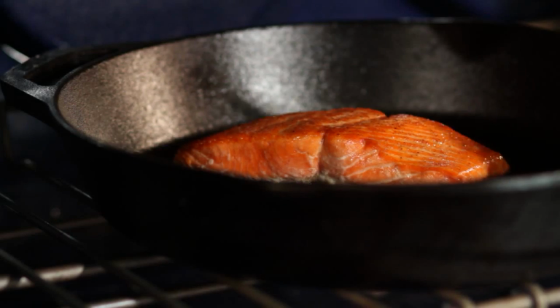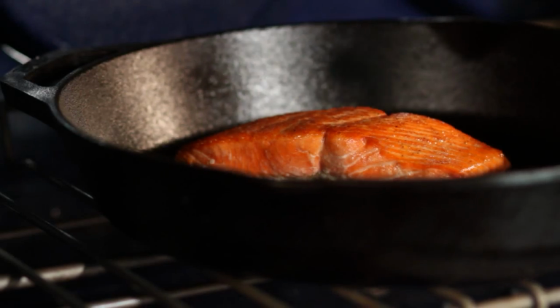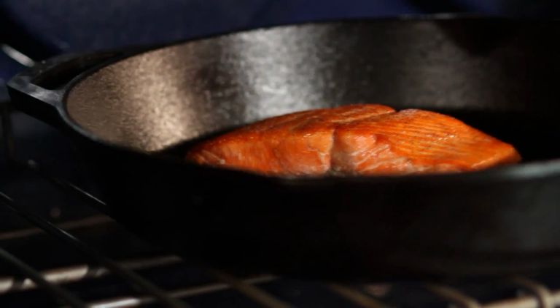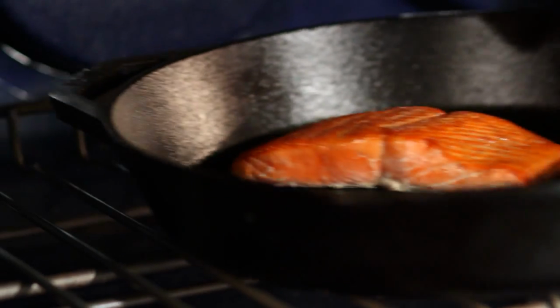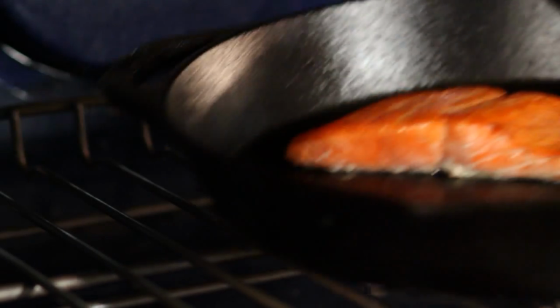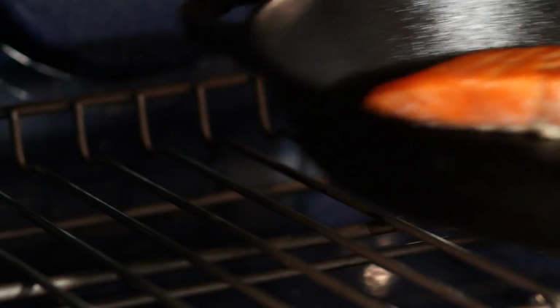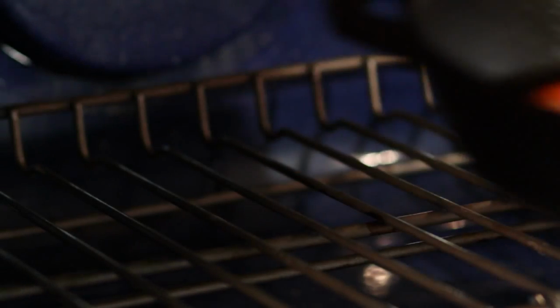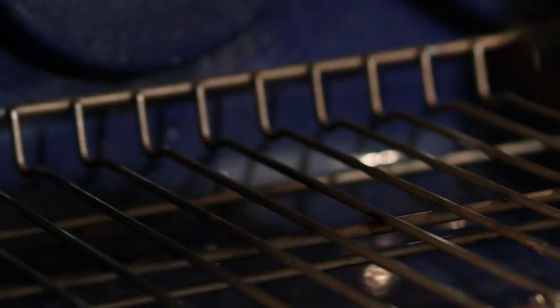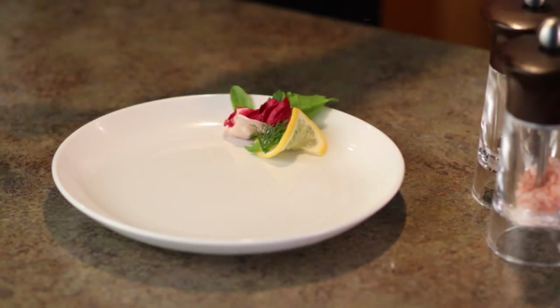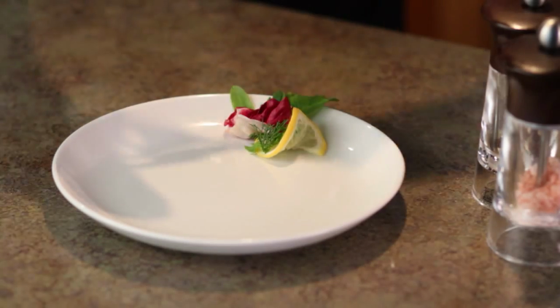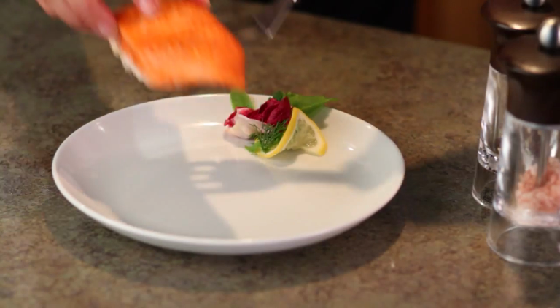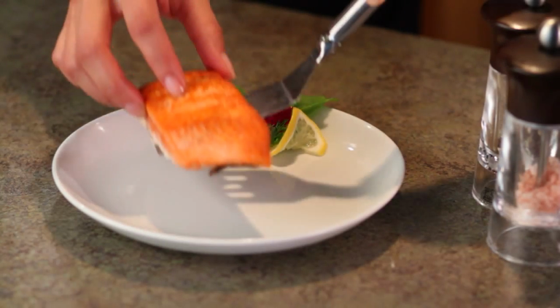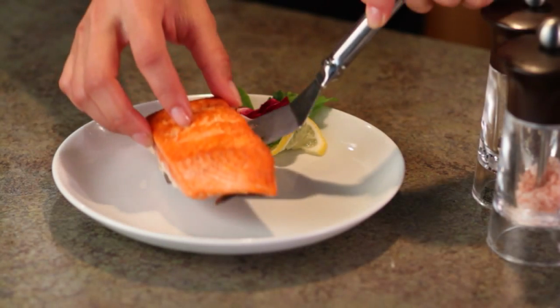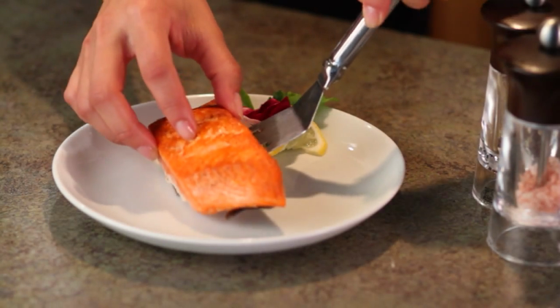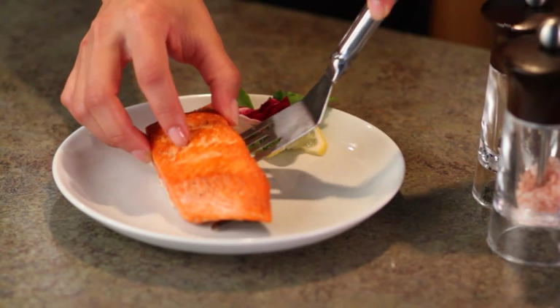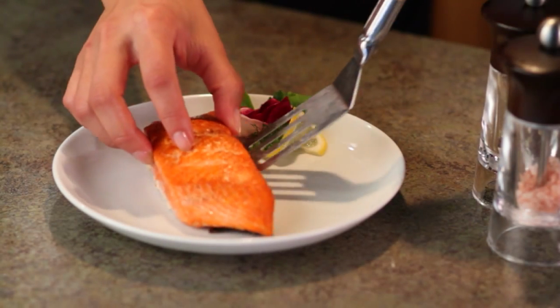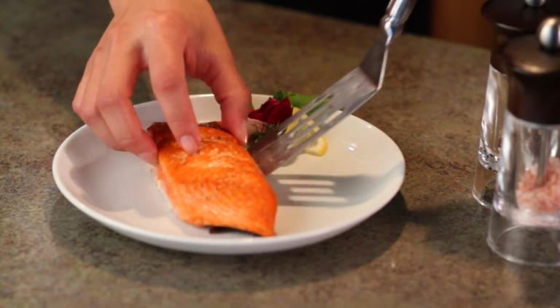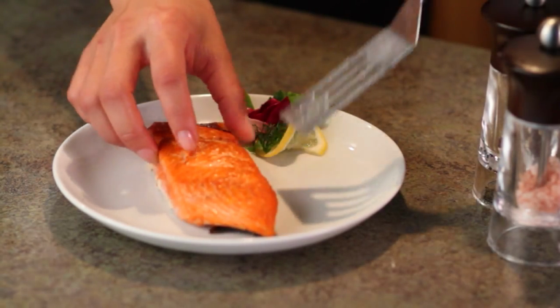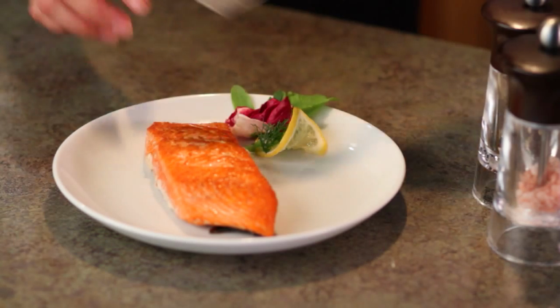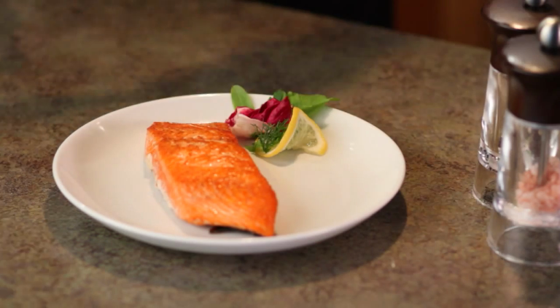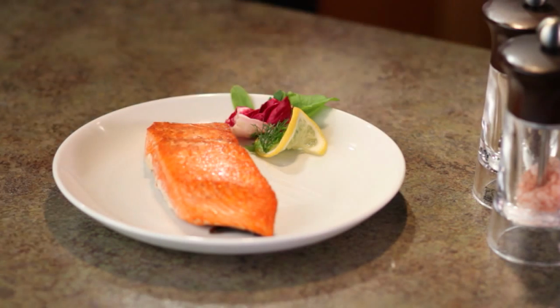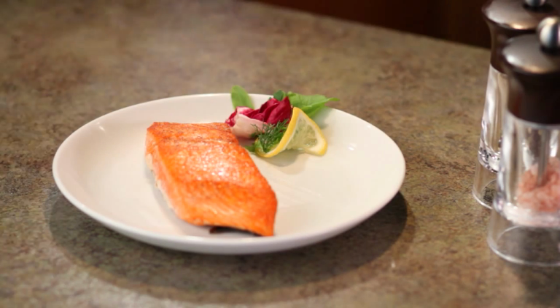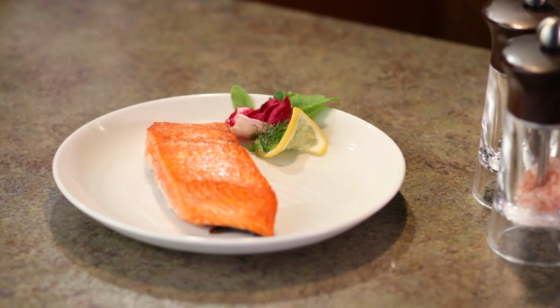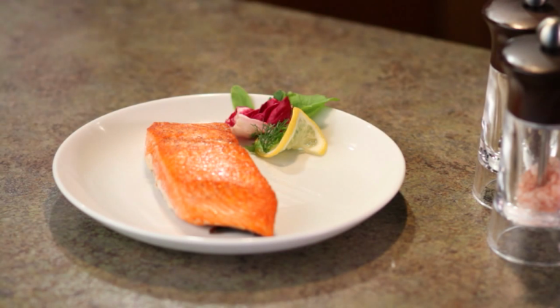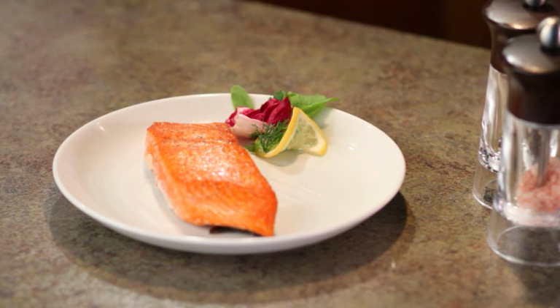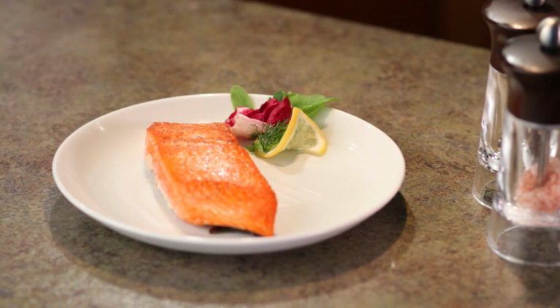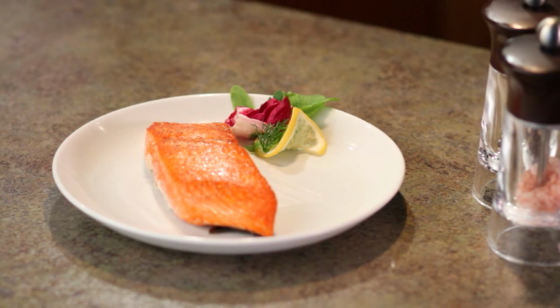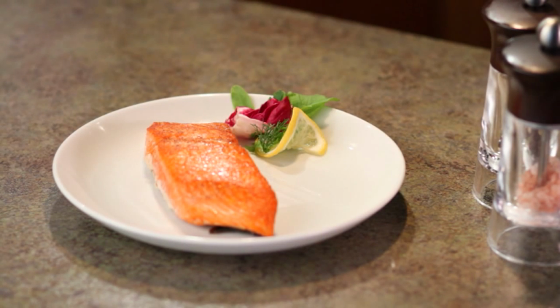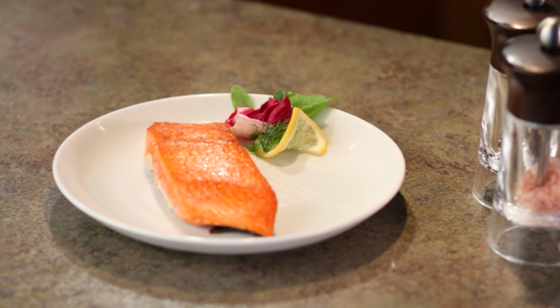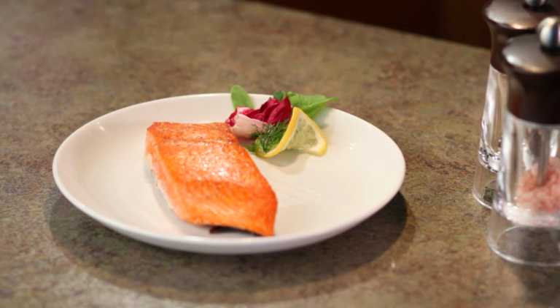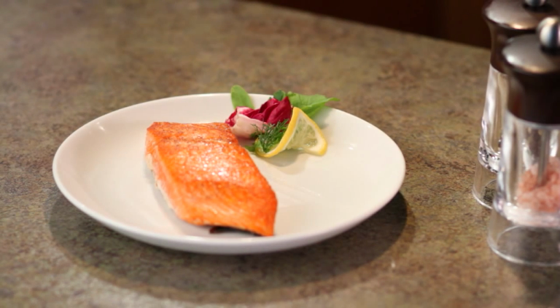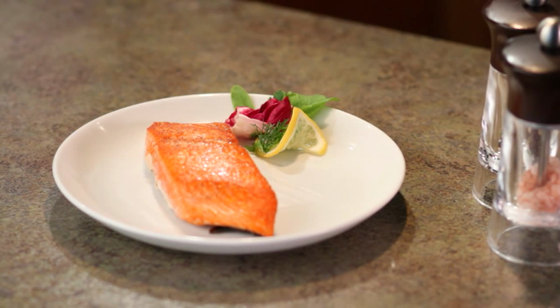Remove the salmon, plate it, and let it rest a minute before serving. It will finish cooking from retained heat.